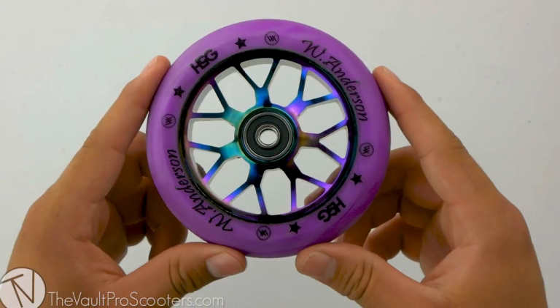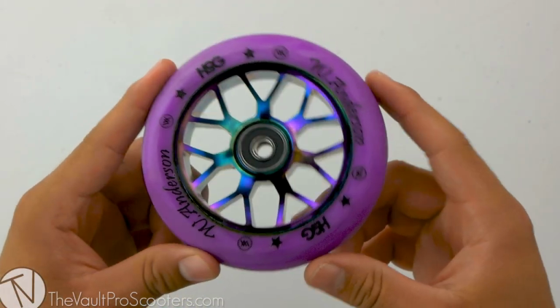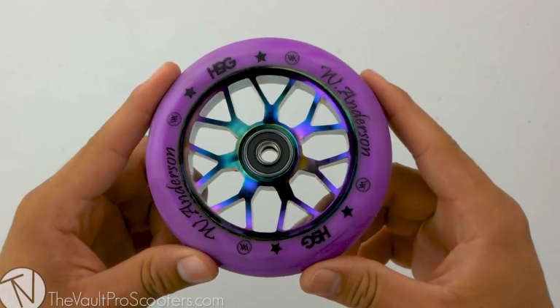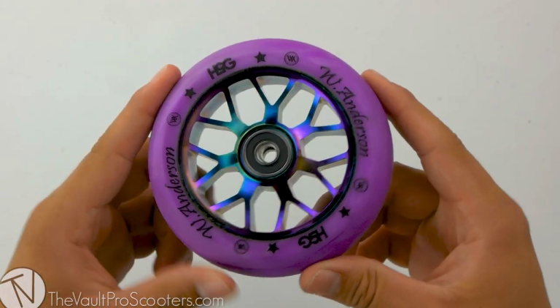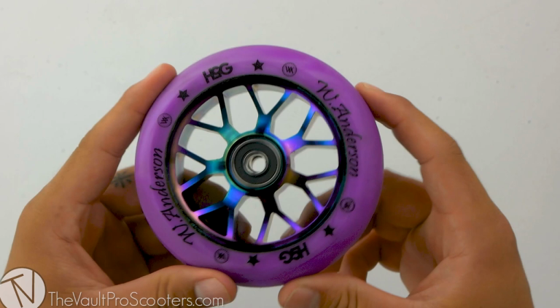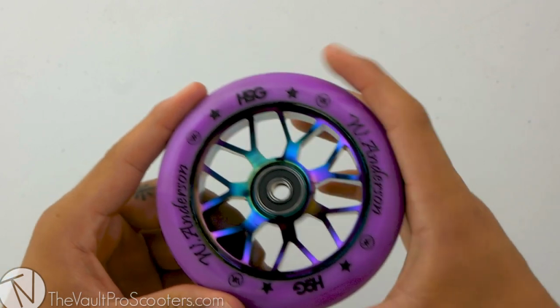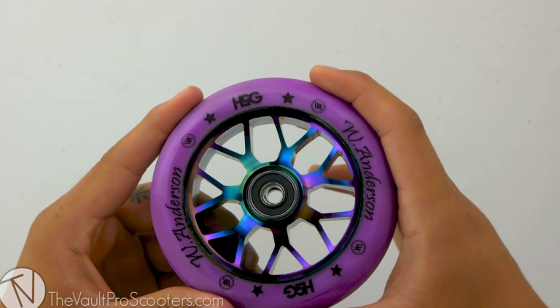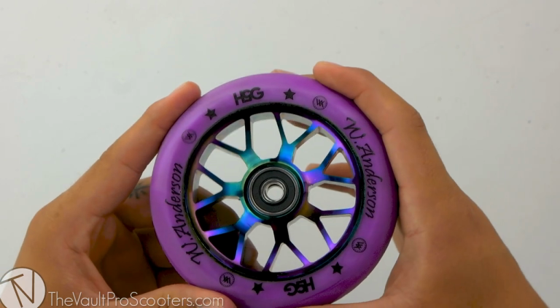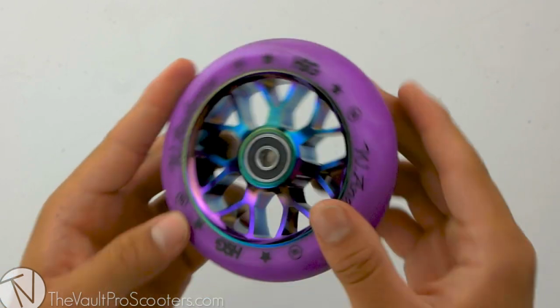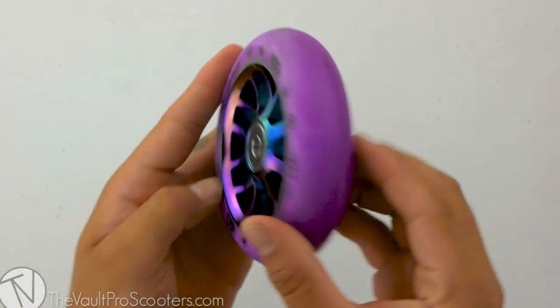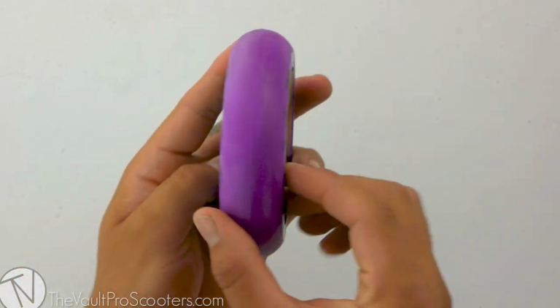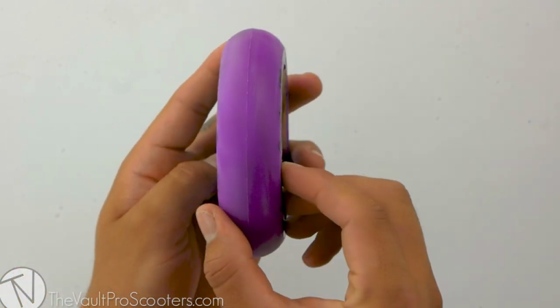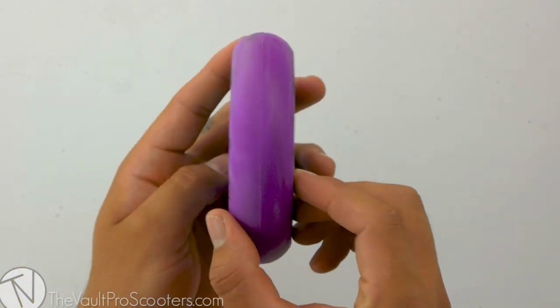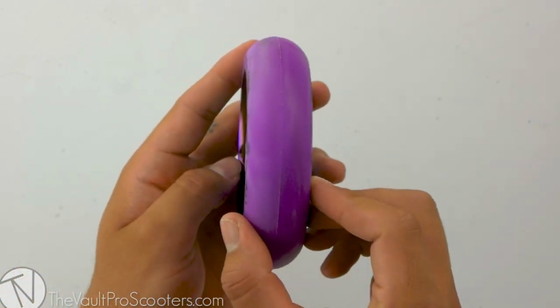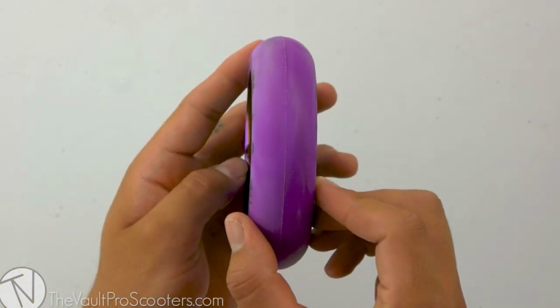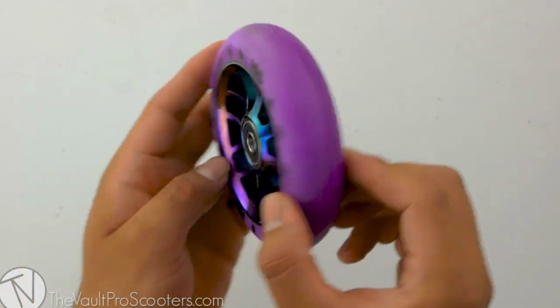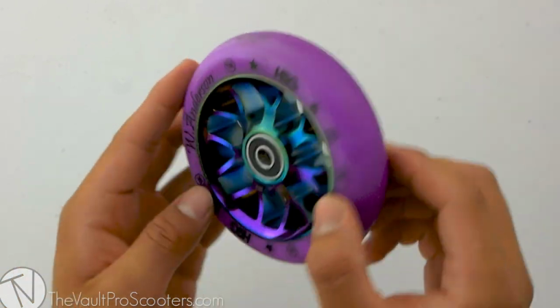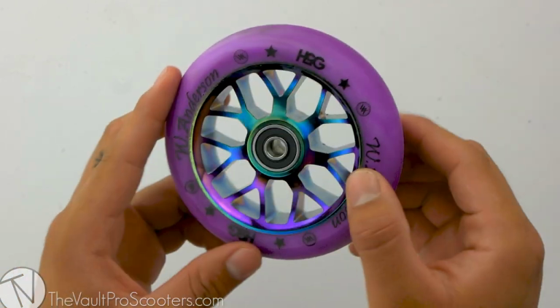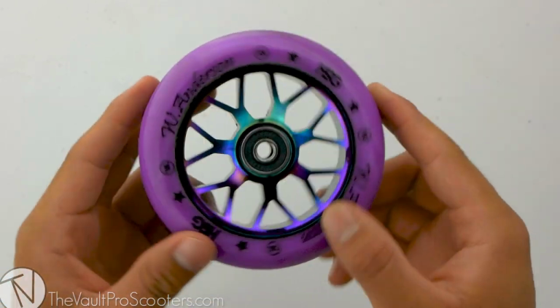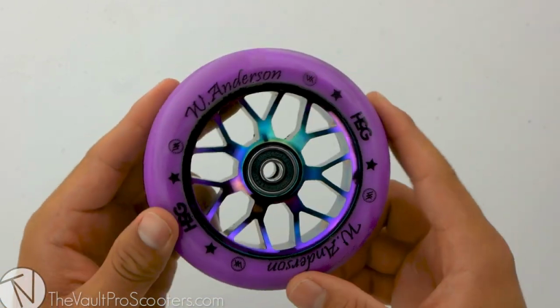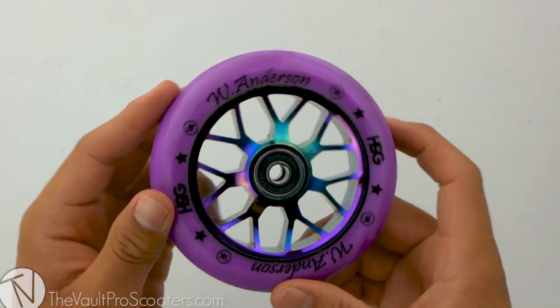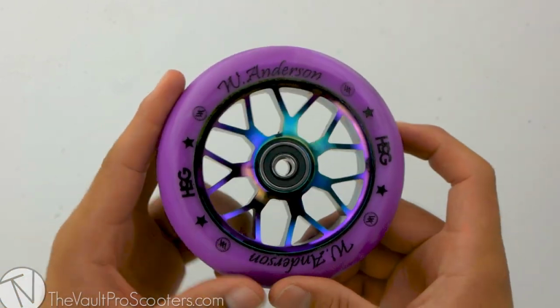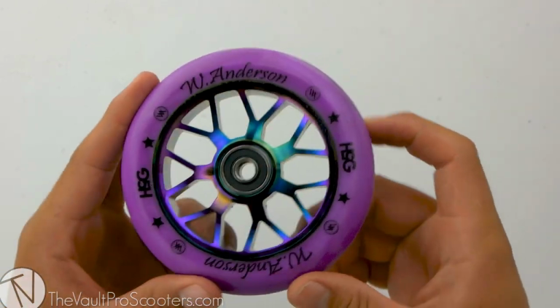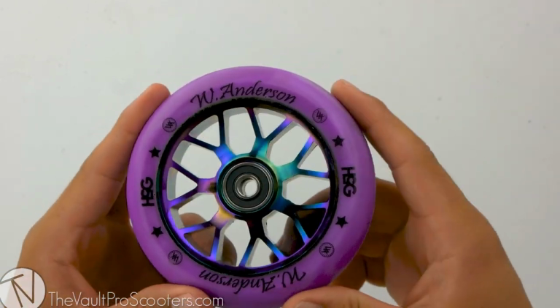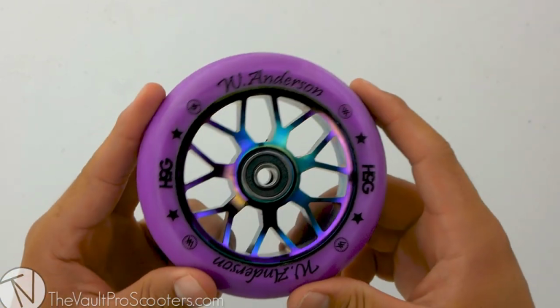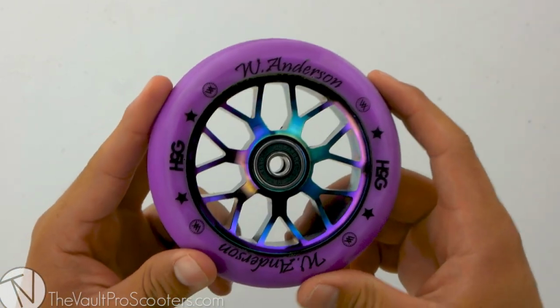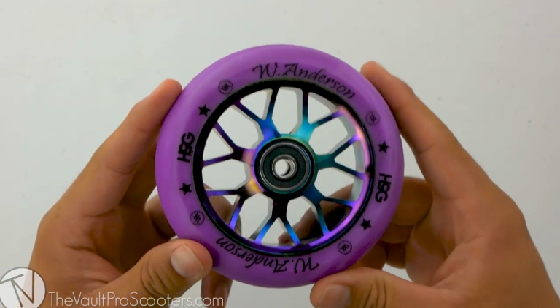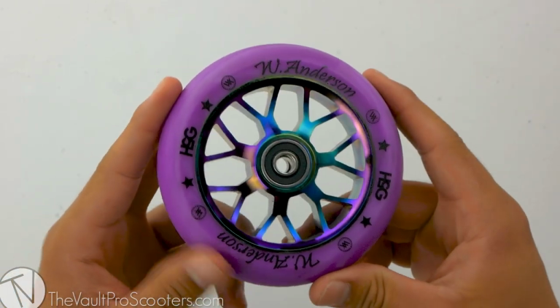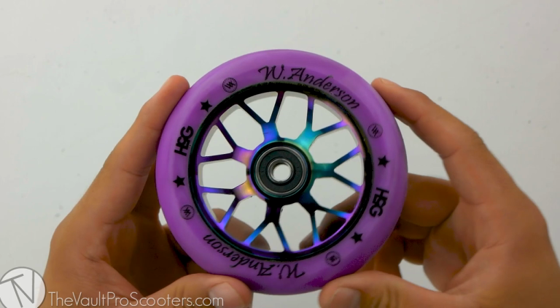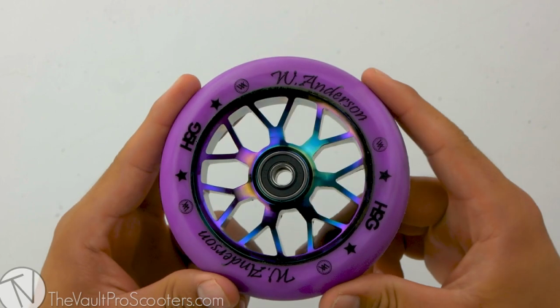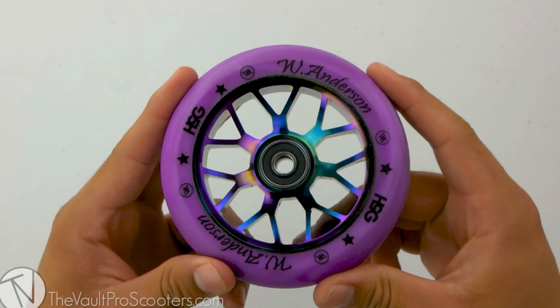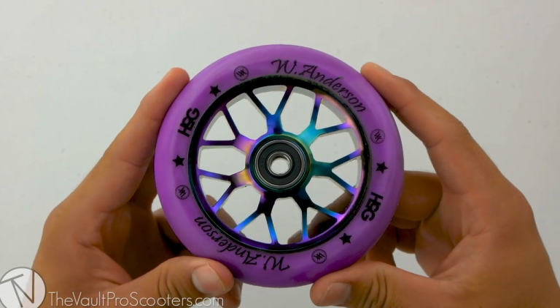The sizing for this wheel is 110 by 28 millimeters wide, so you will want to make sure you have the proper parts that are compatible with this wheel sizing.